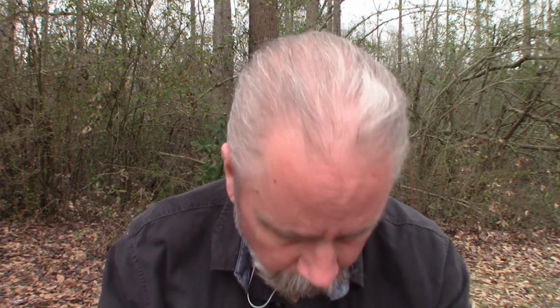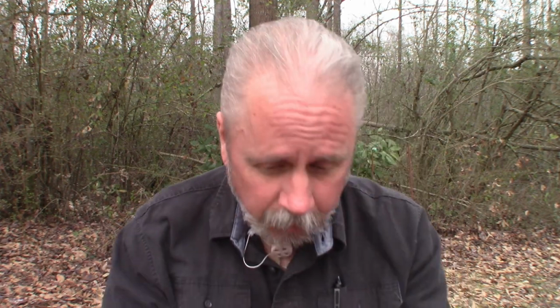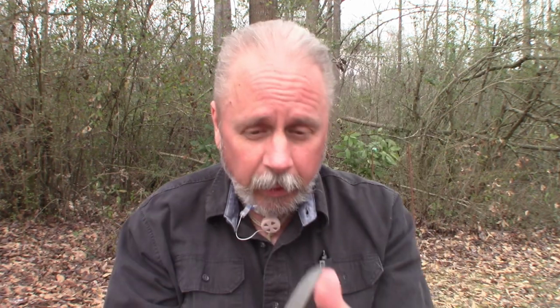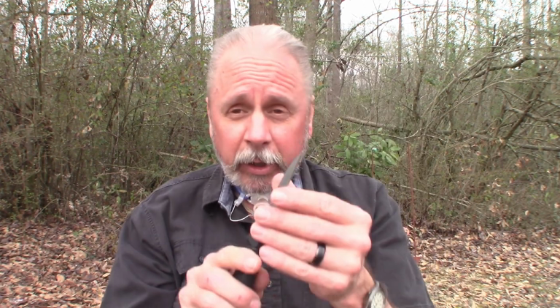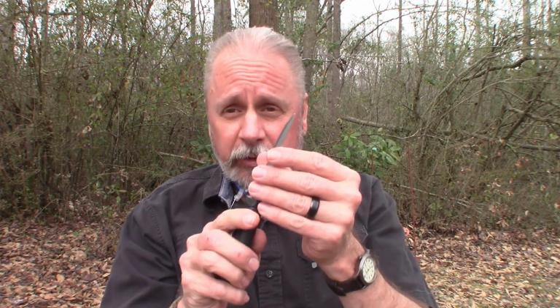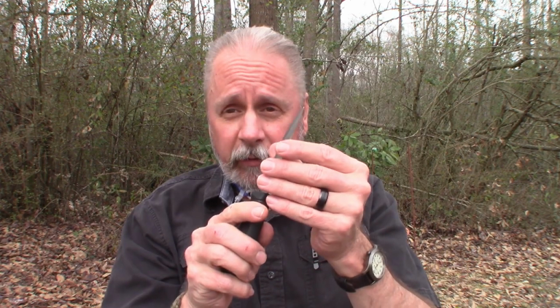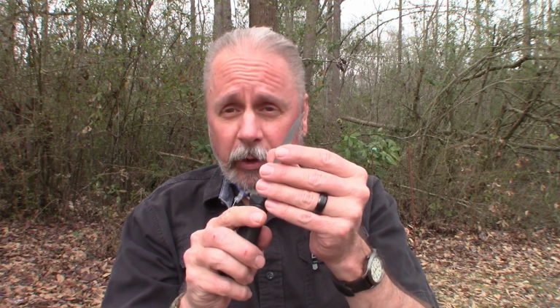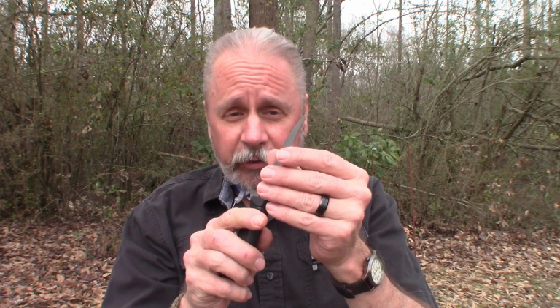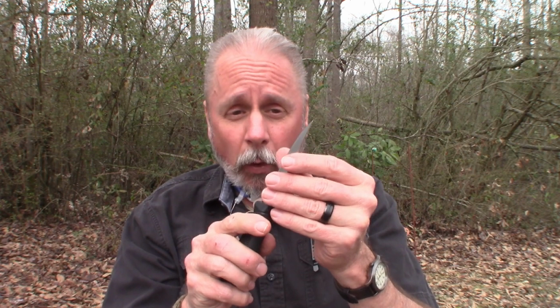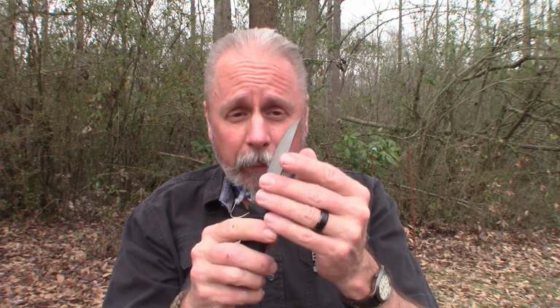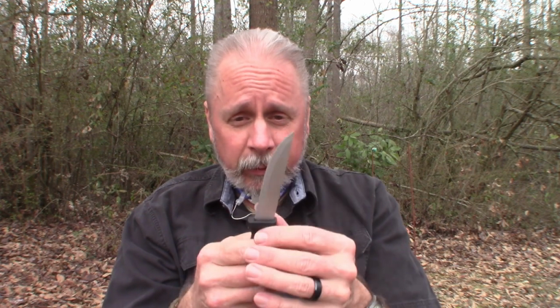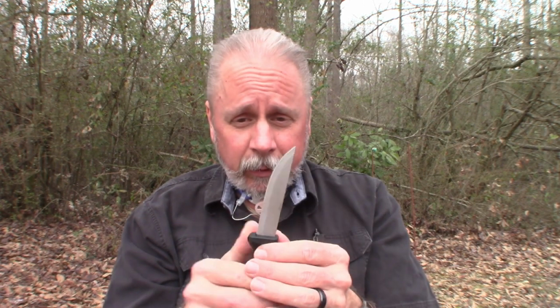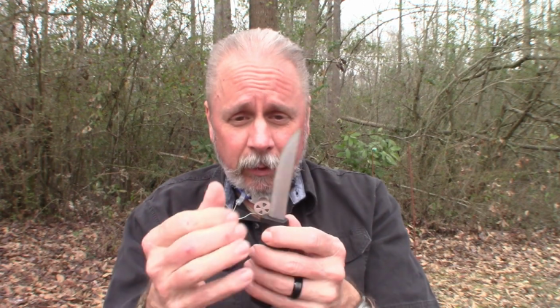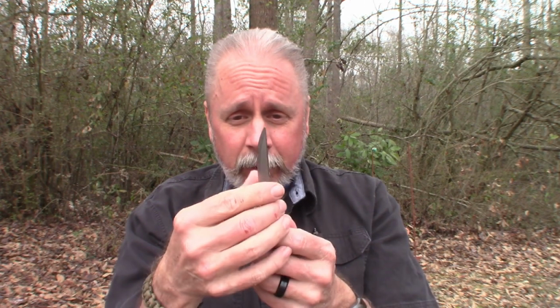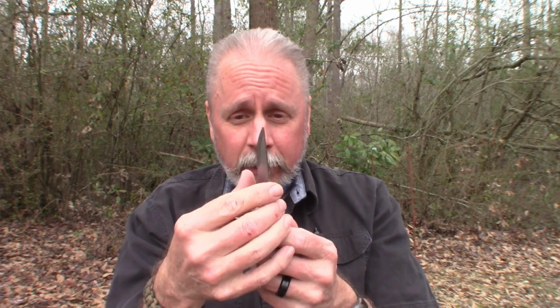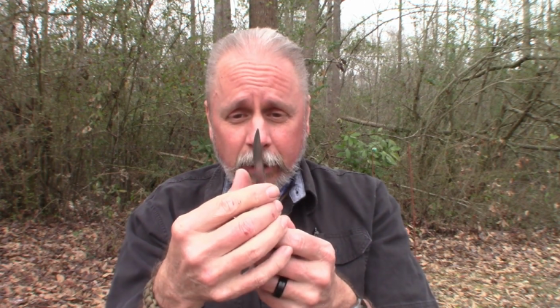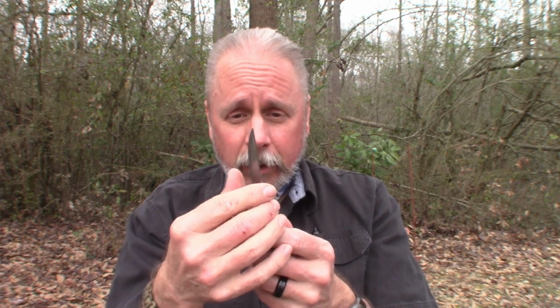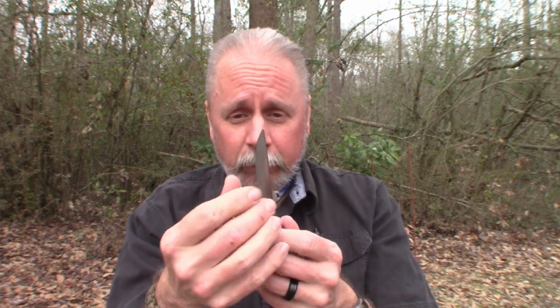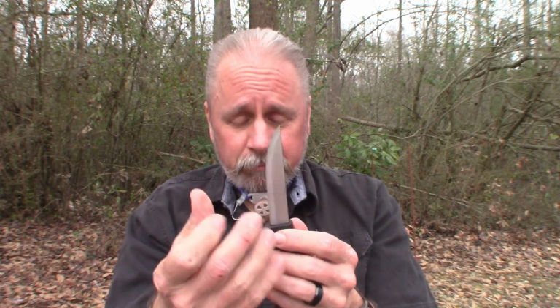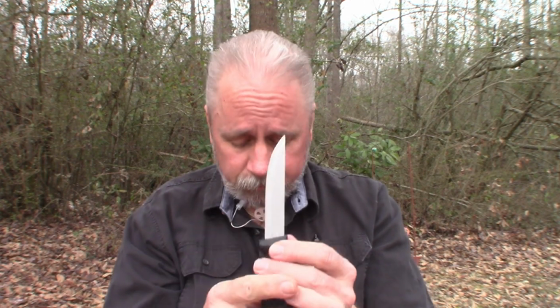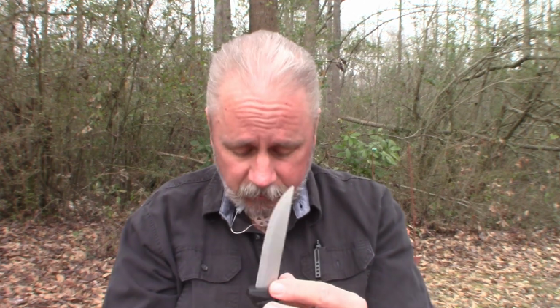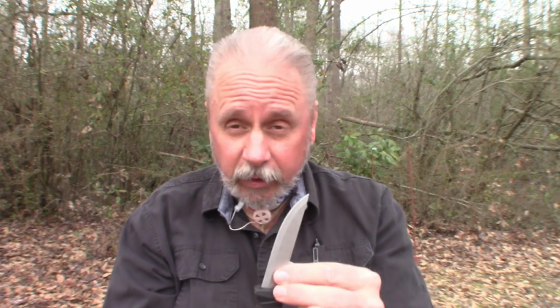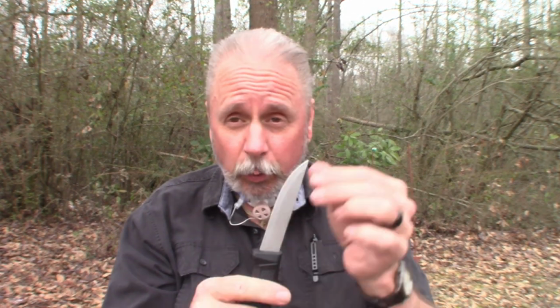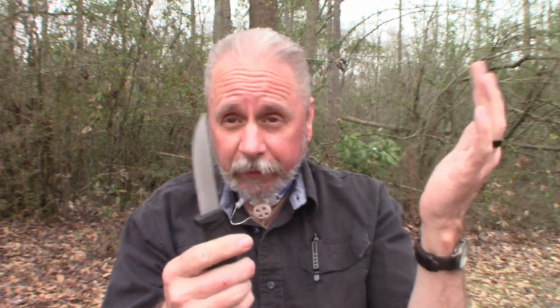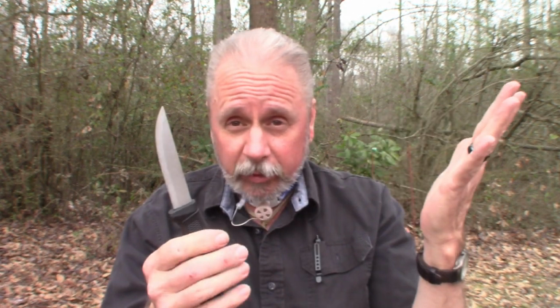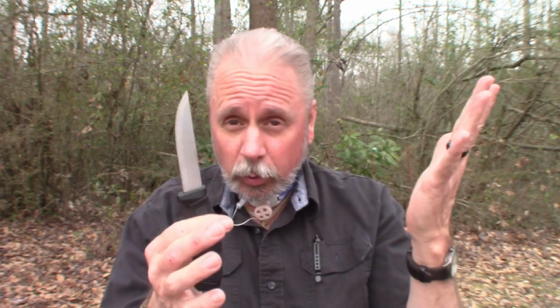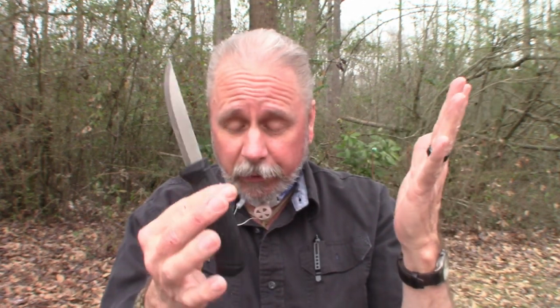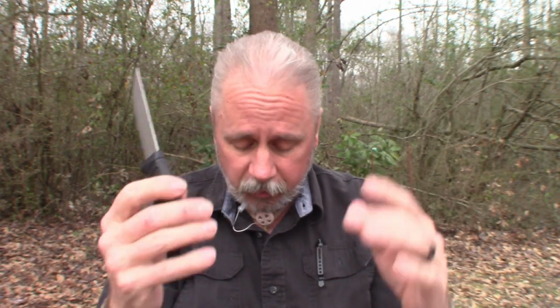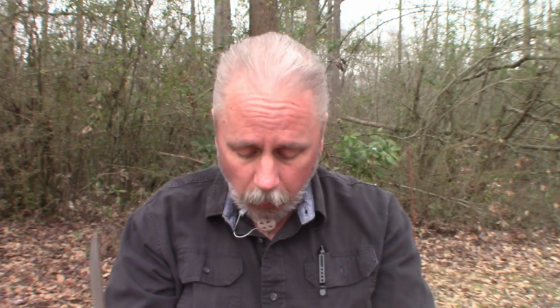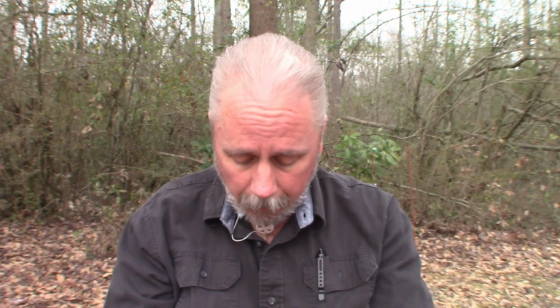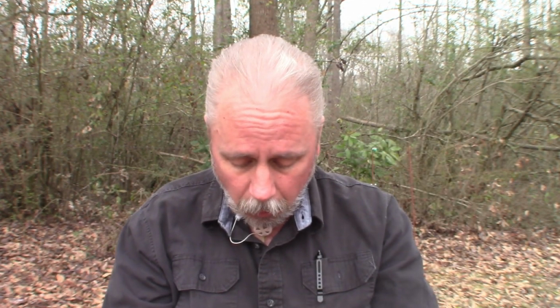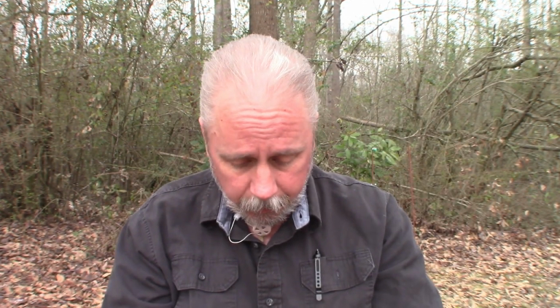The blade thickness is about the same — about two millimeters. It appears to be very sharp. I didn't do anything to it; this is the way I bought it.